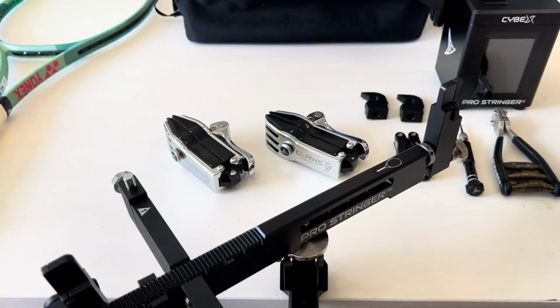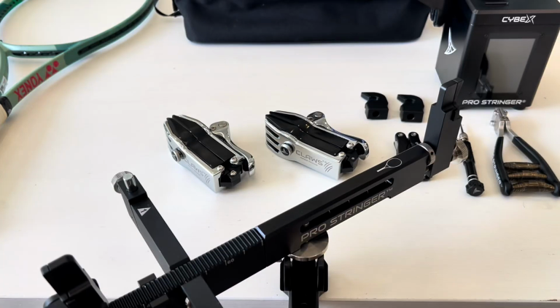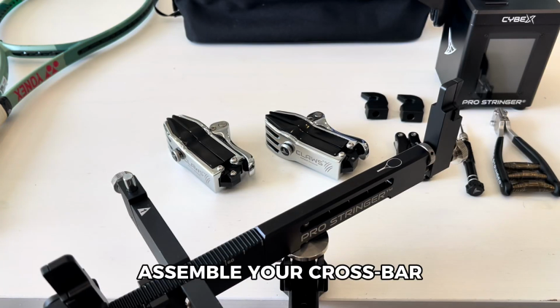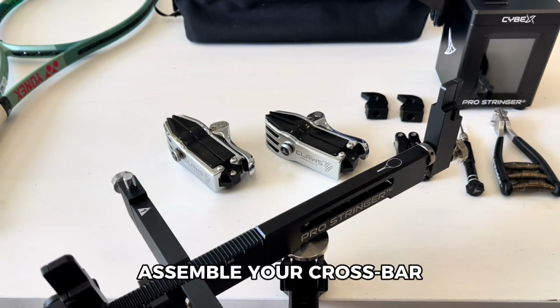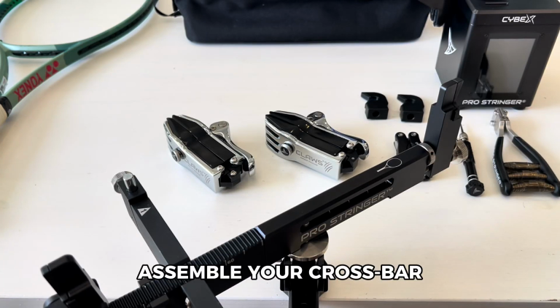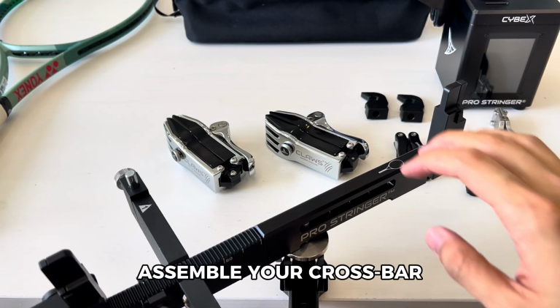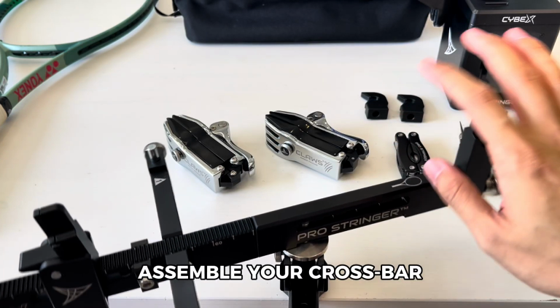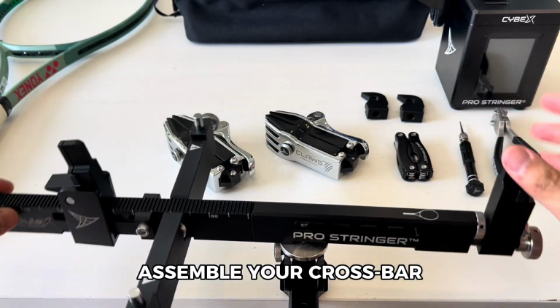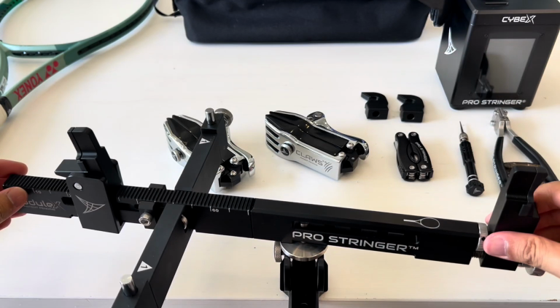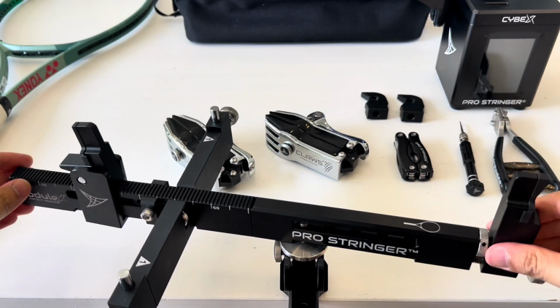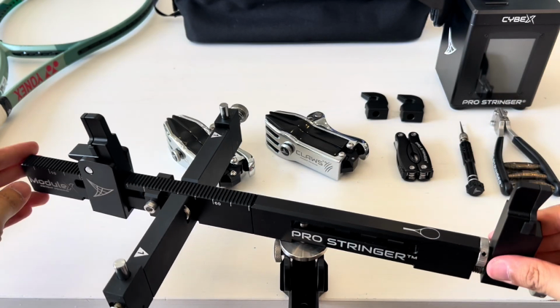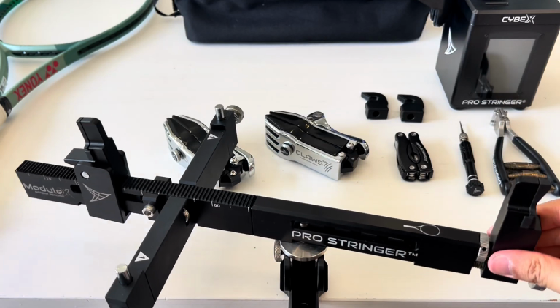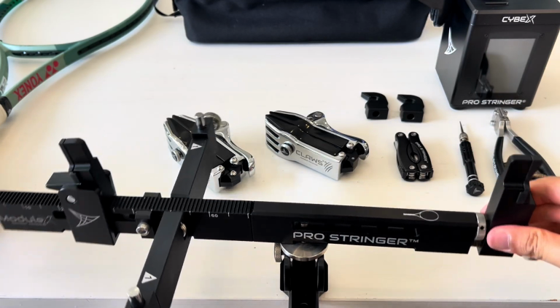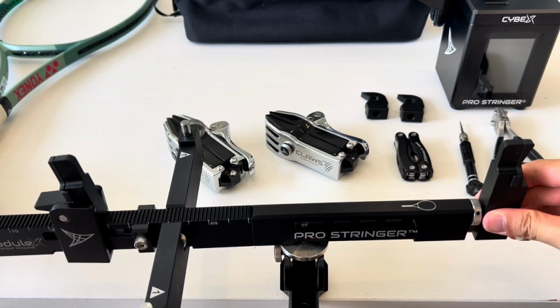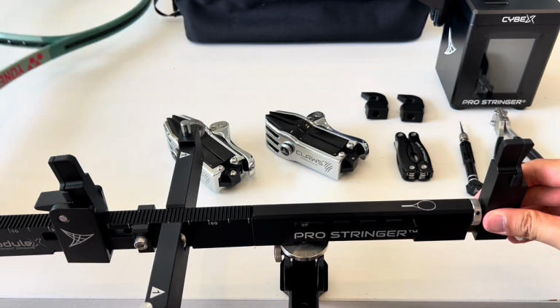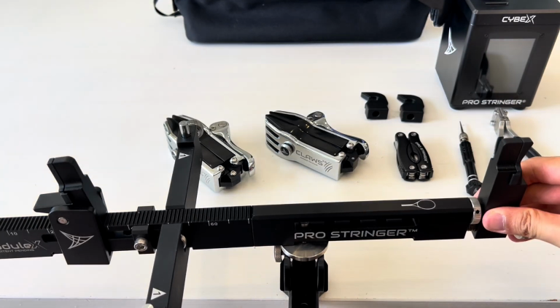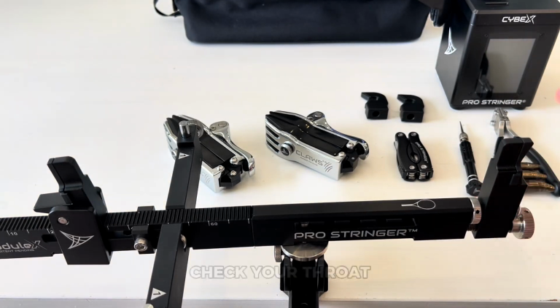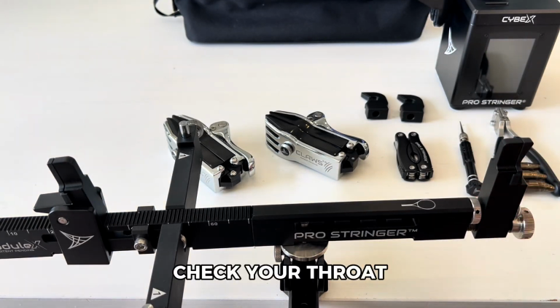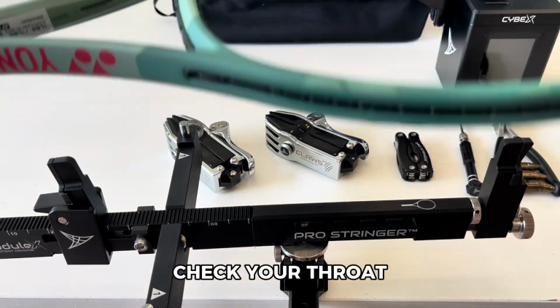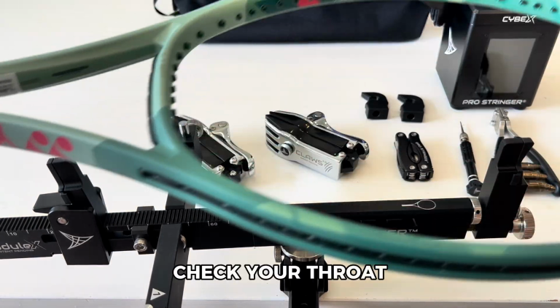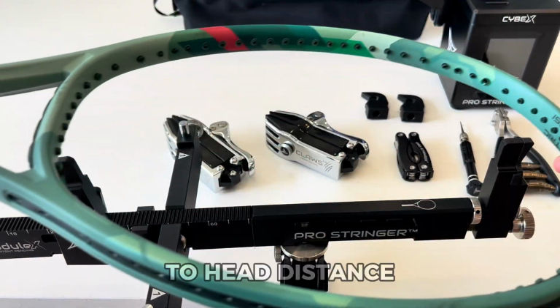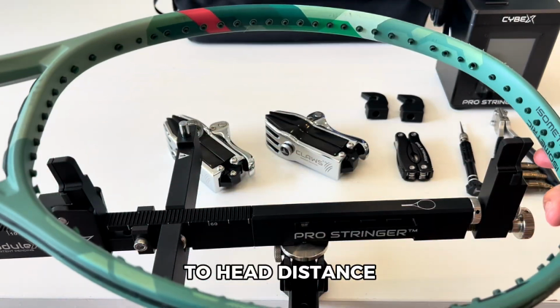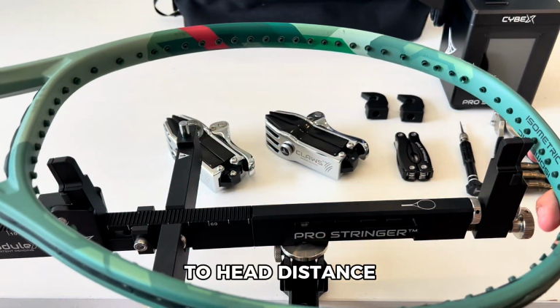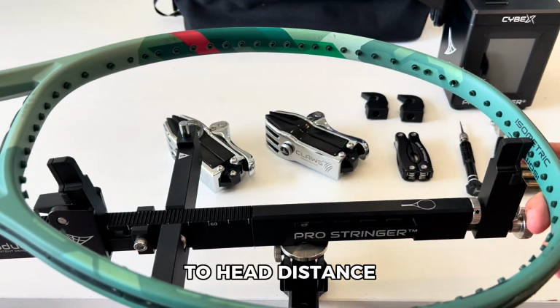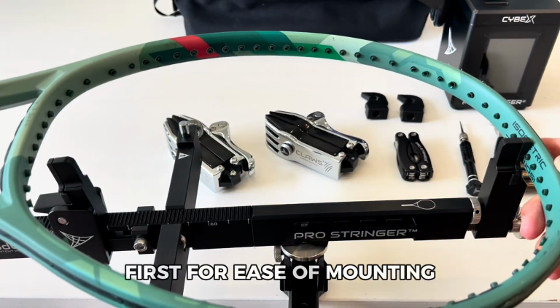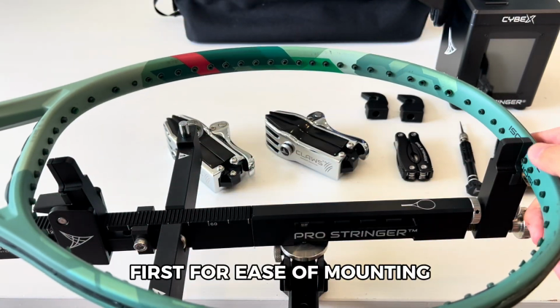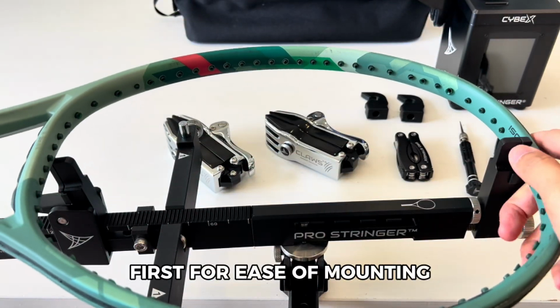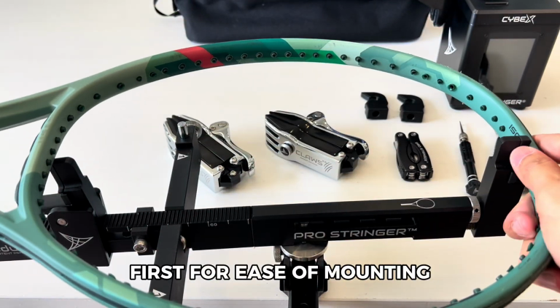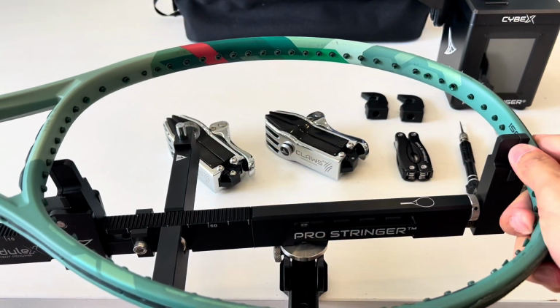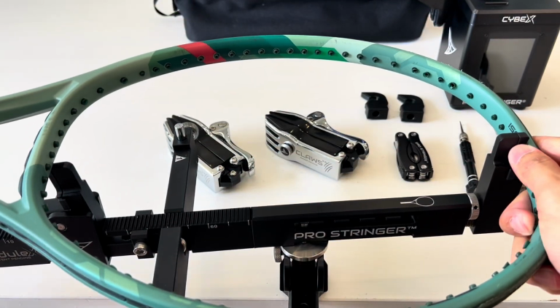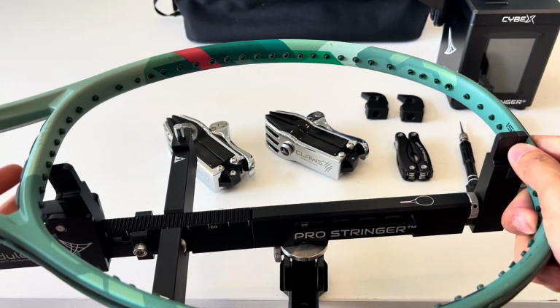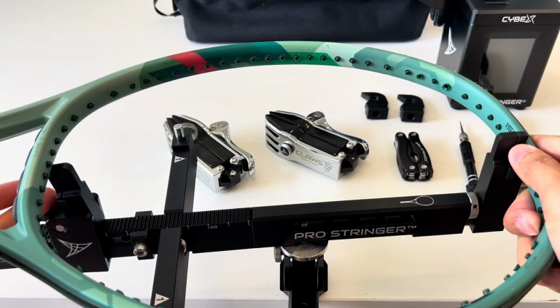Assemble your crossbar. Check your throat to head distance first for ease of mounting.